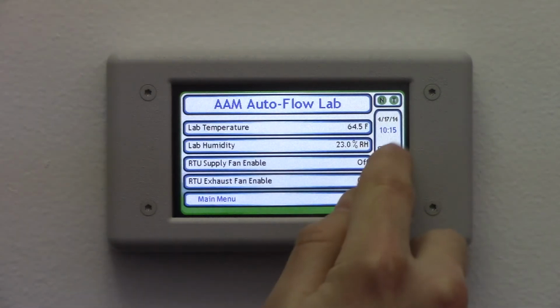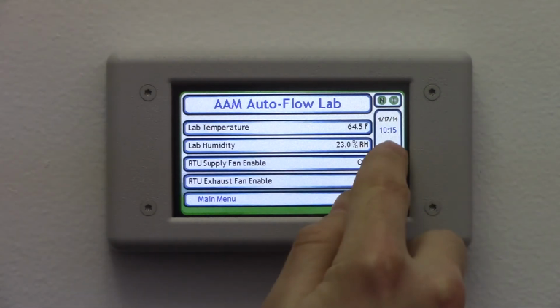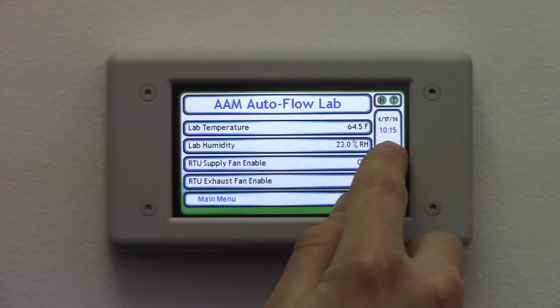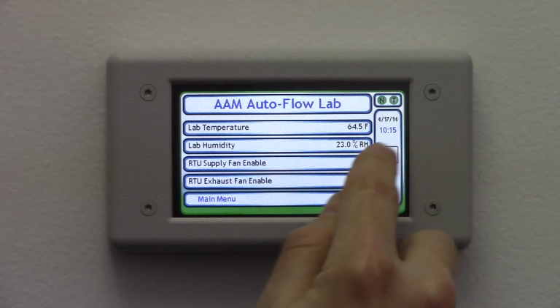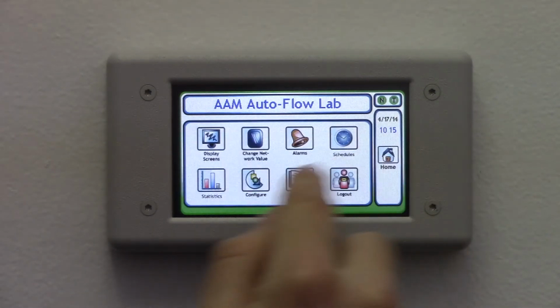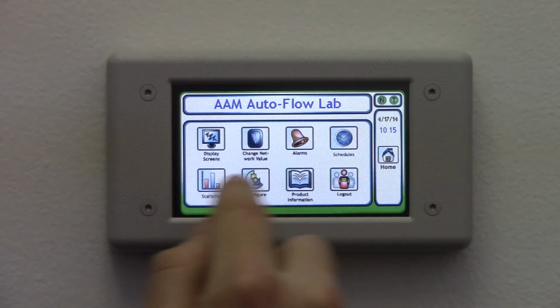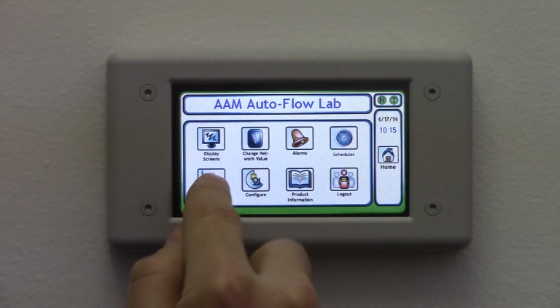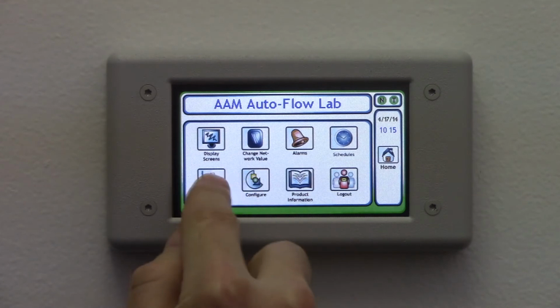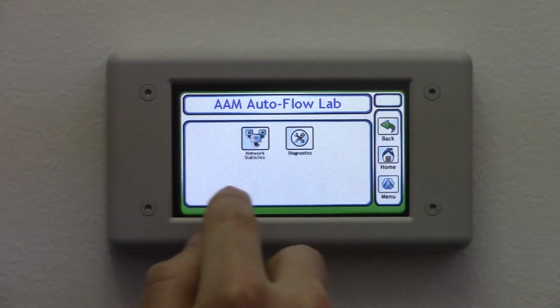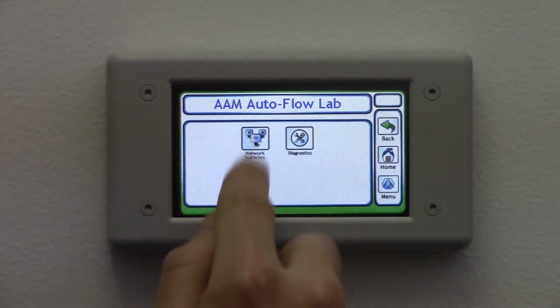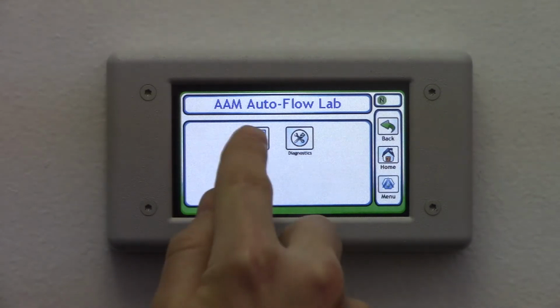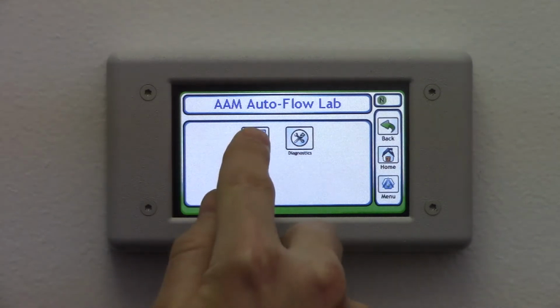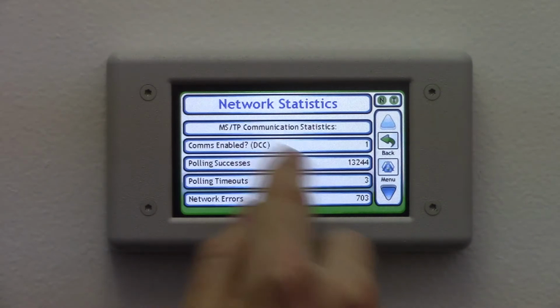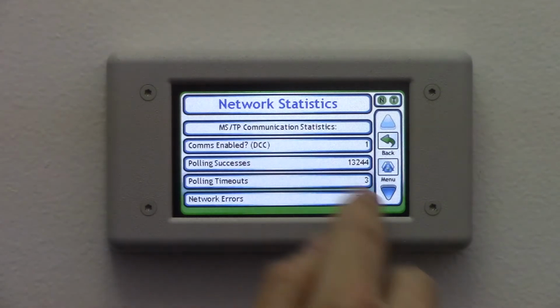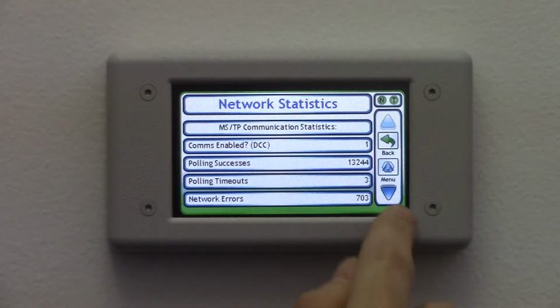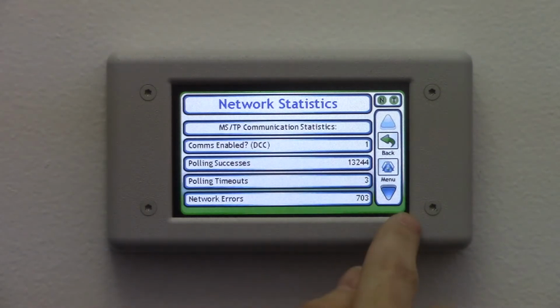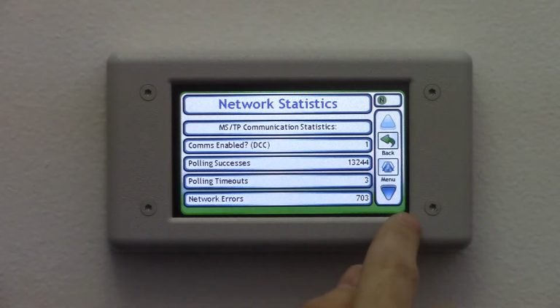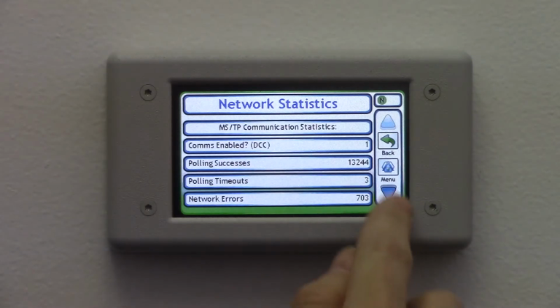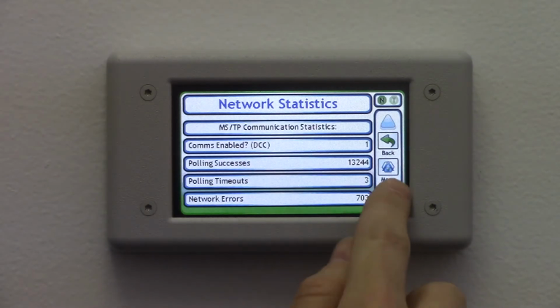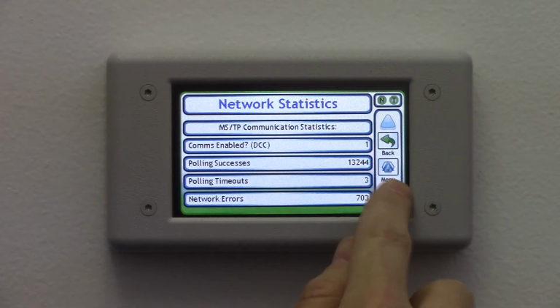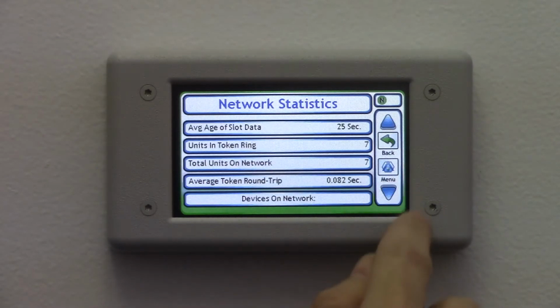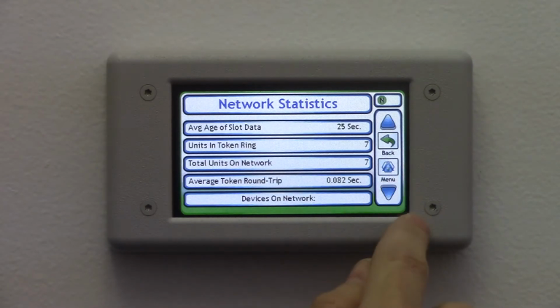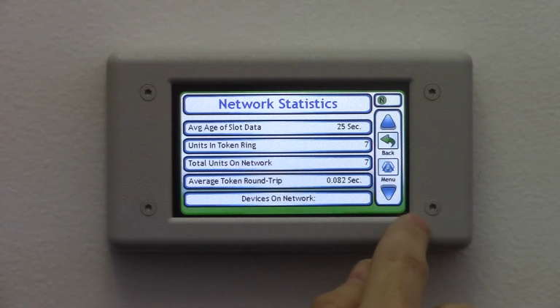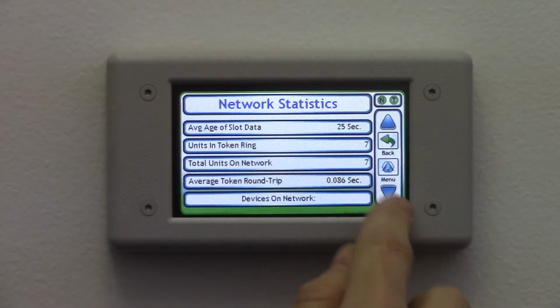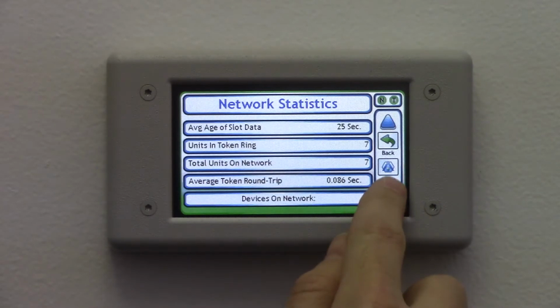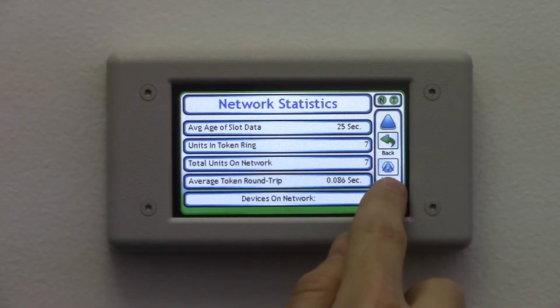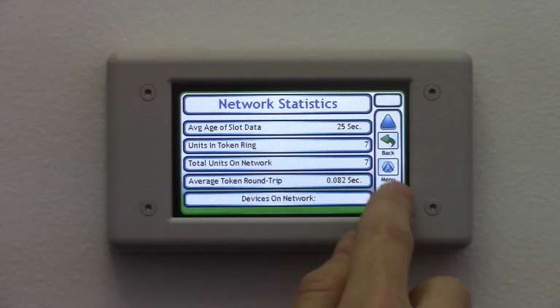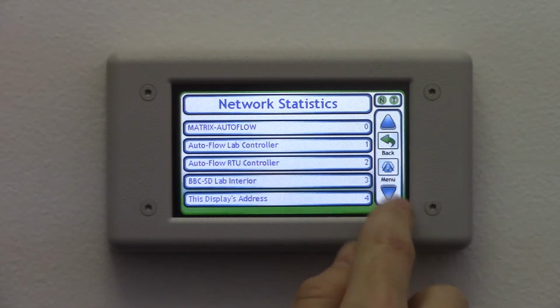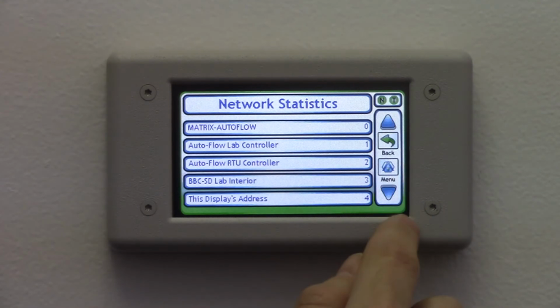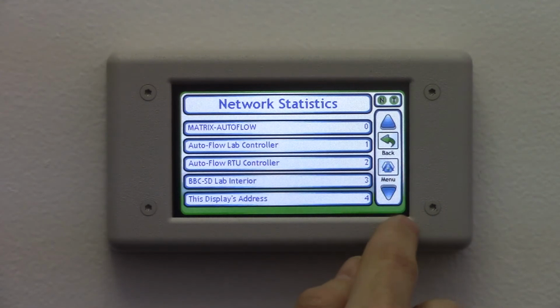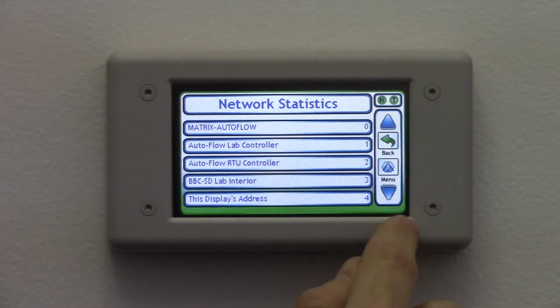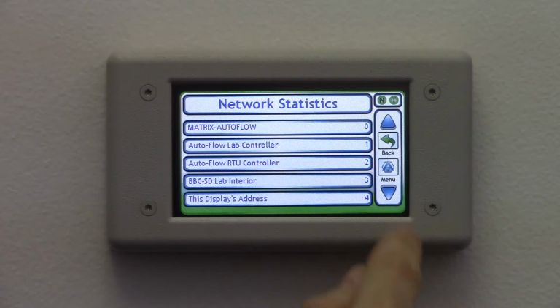It can even diagnose the network's health, letting you verify if any controllers have failed due to lightning strikes or other issues.